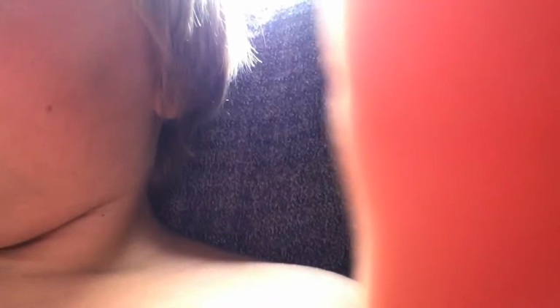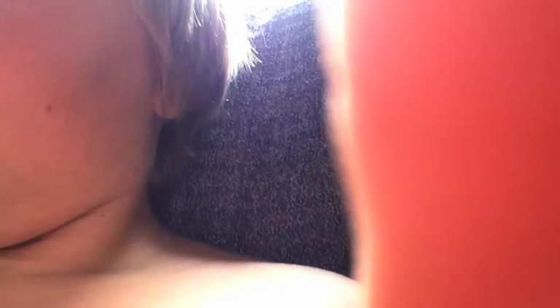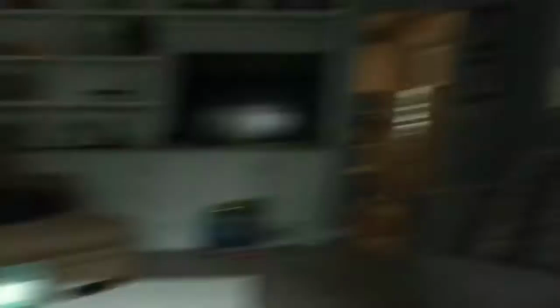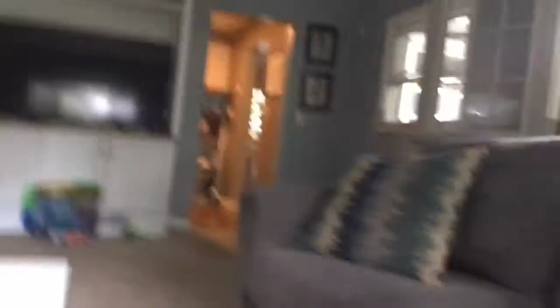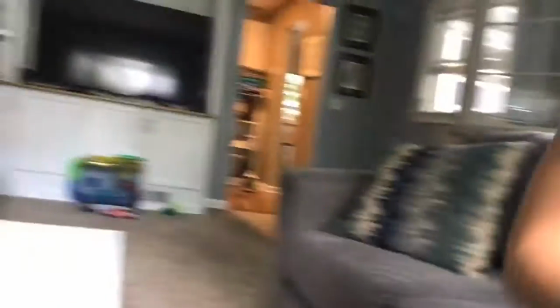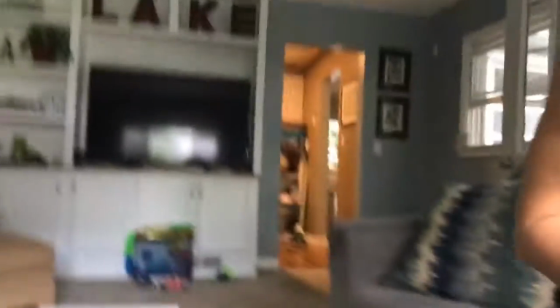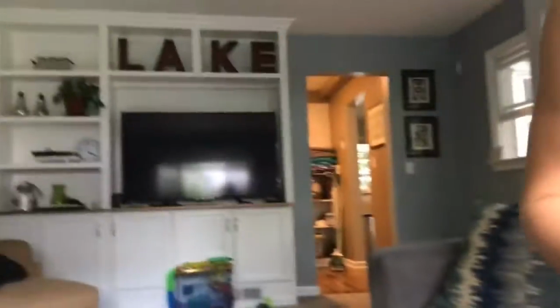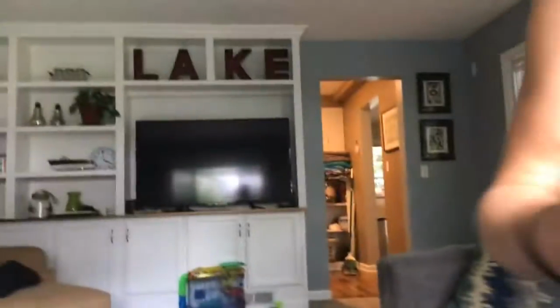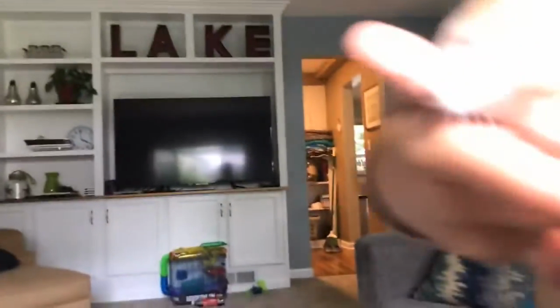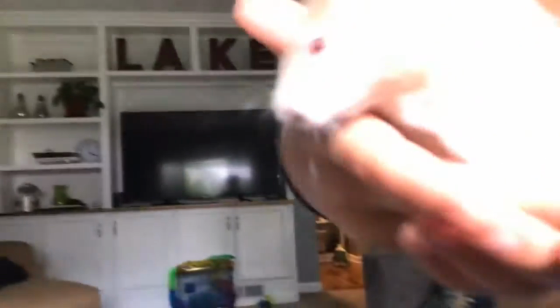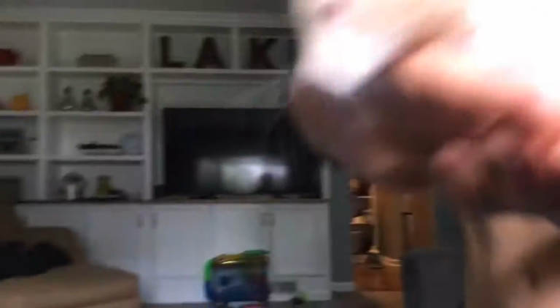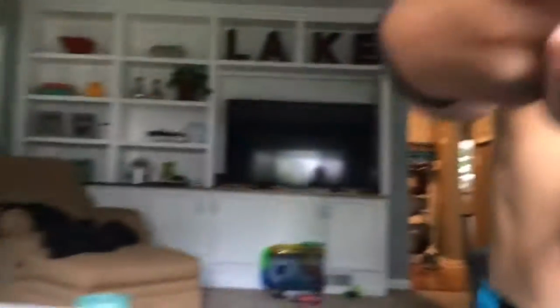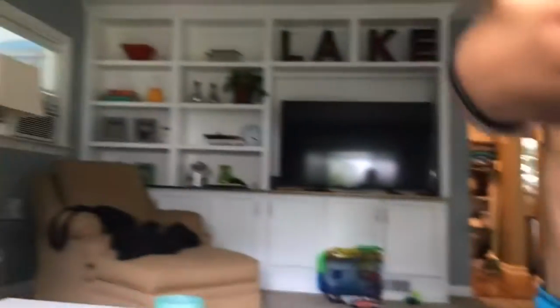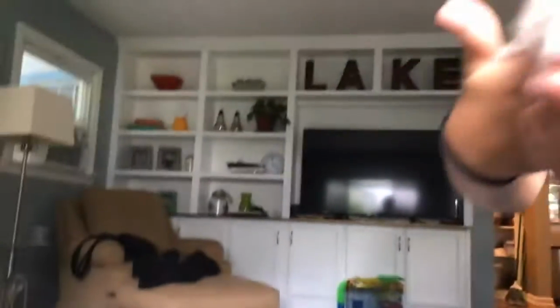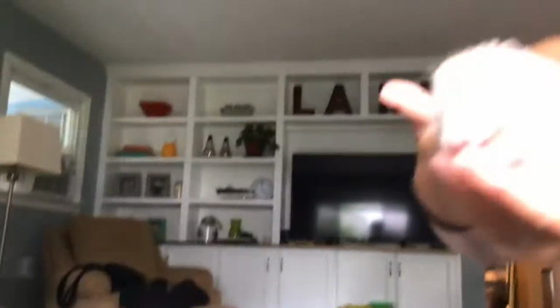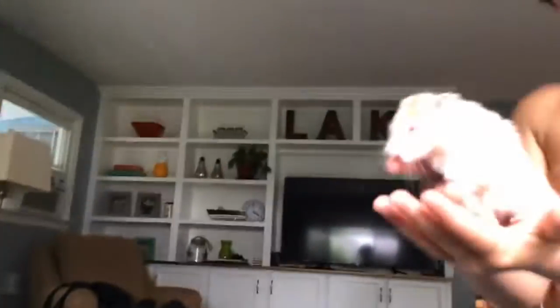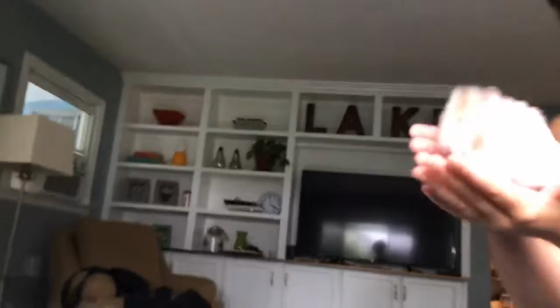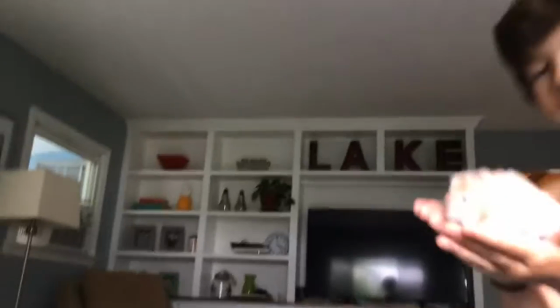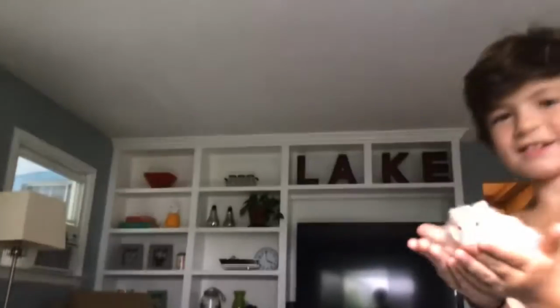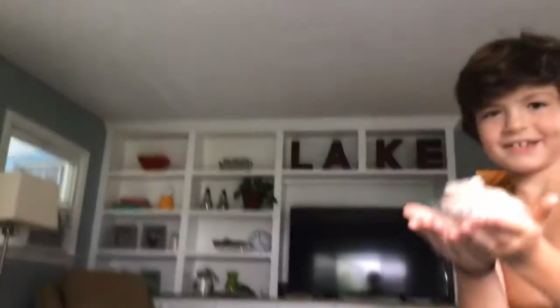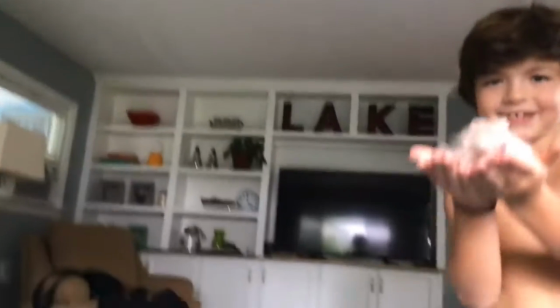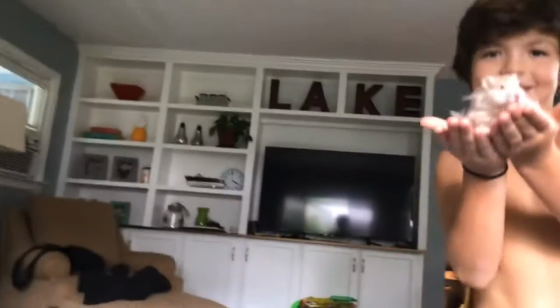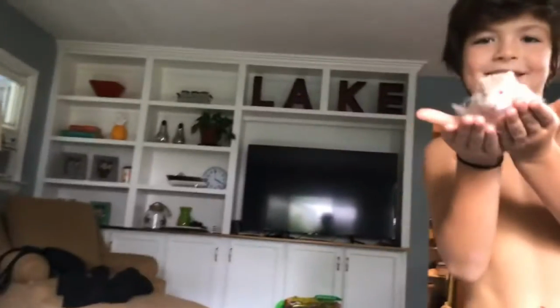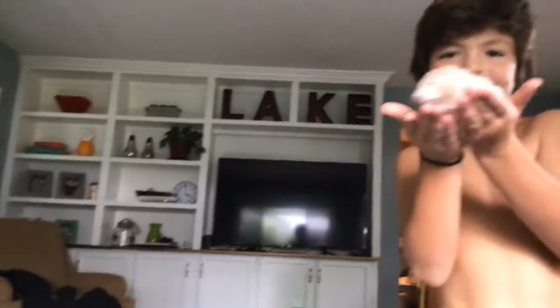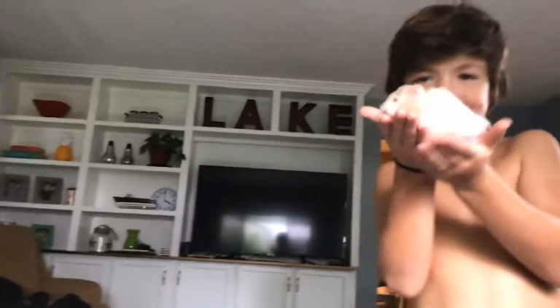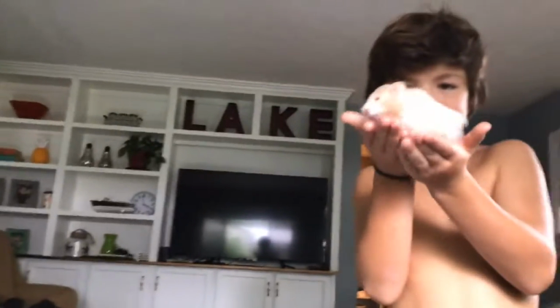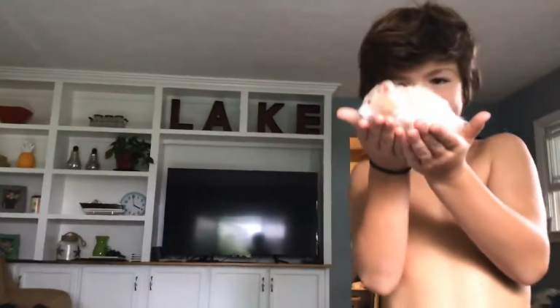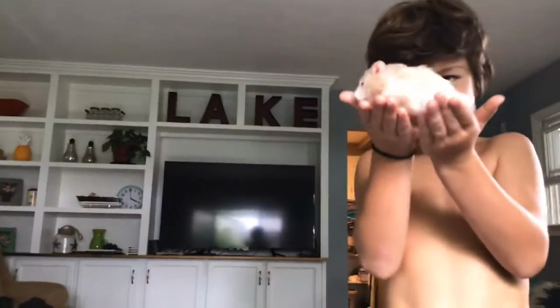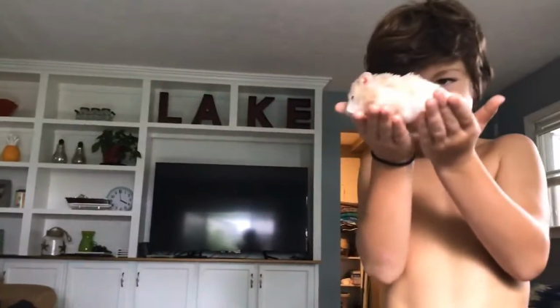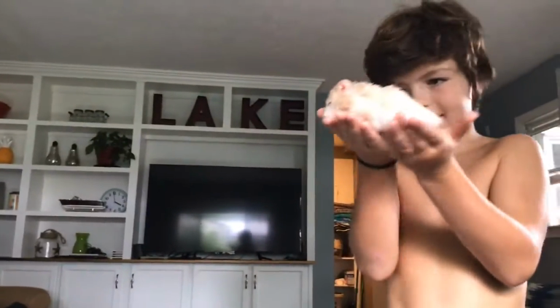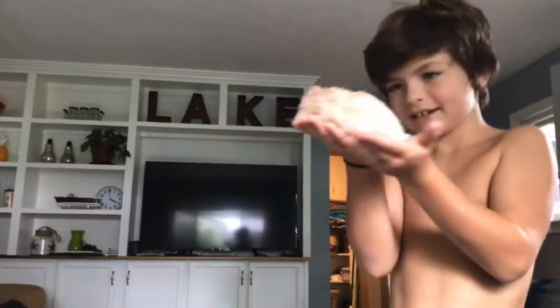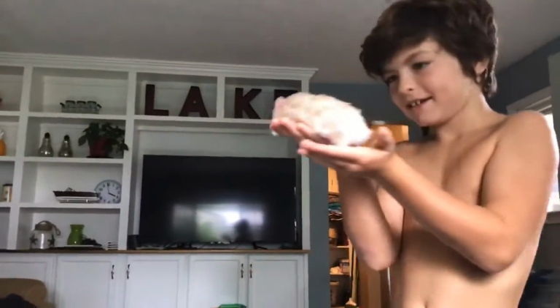This is our little hamster. We'll be making a lot of YouTube videos with him.